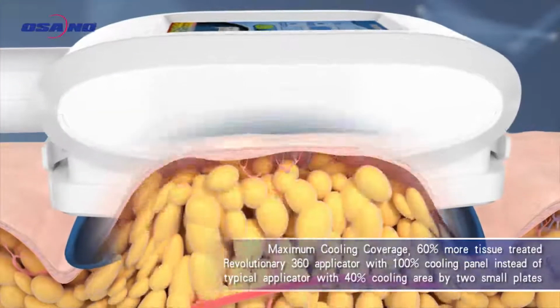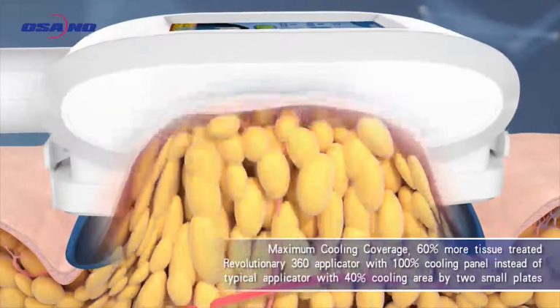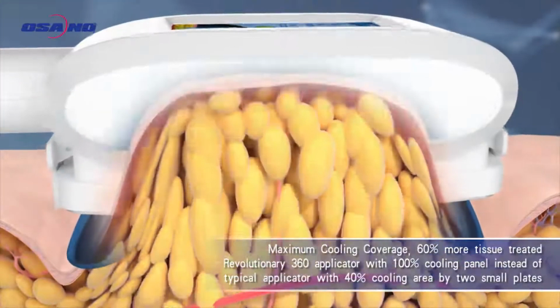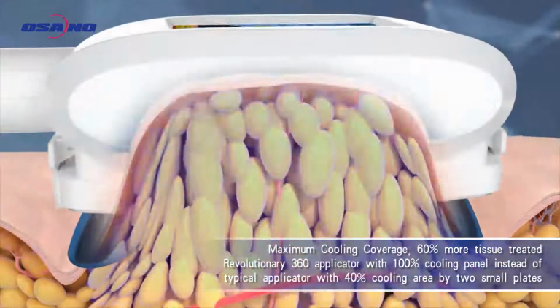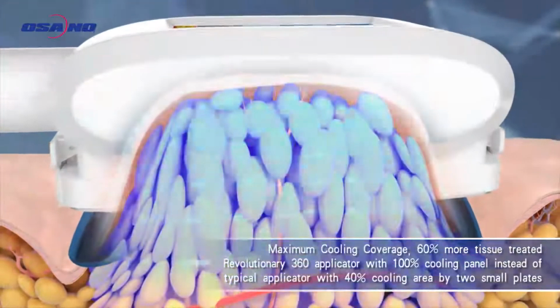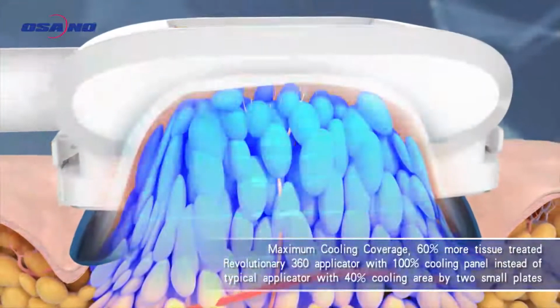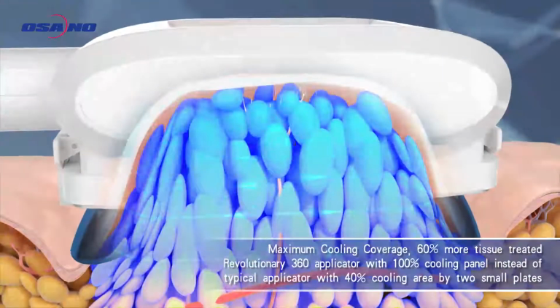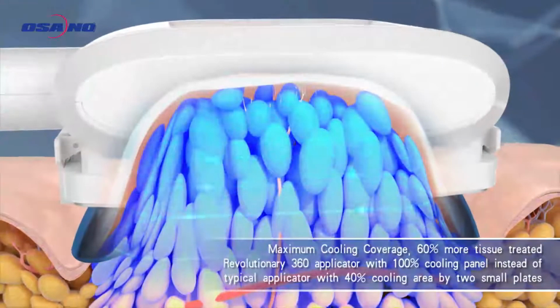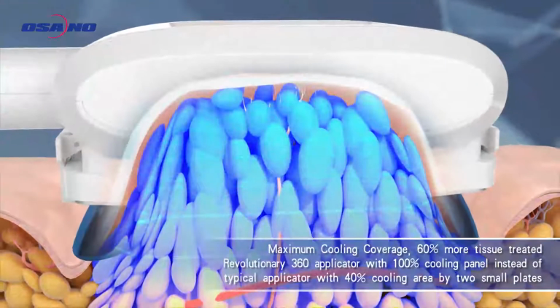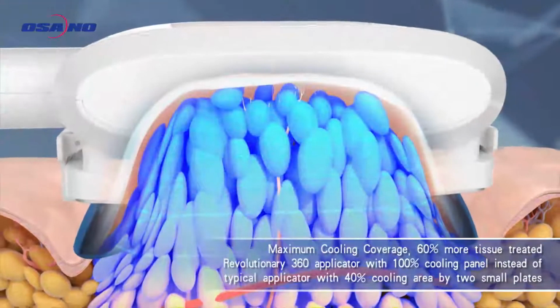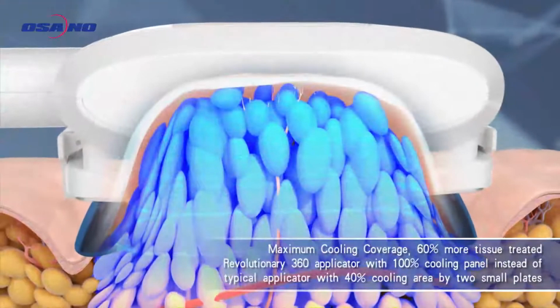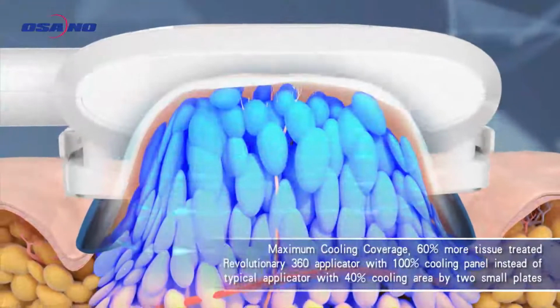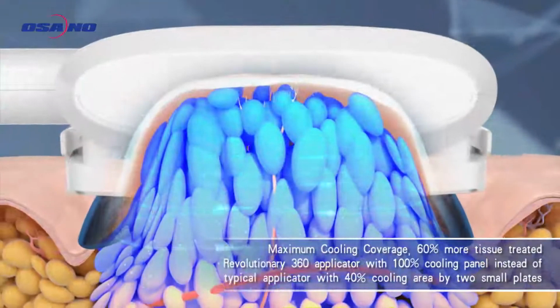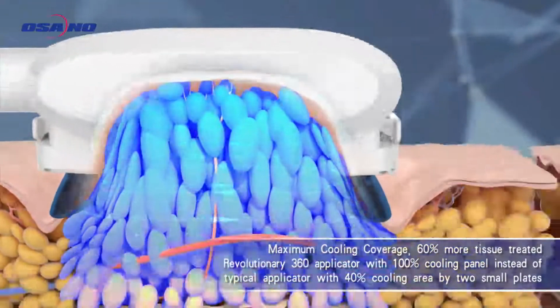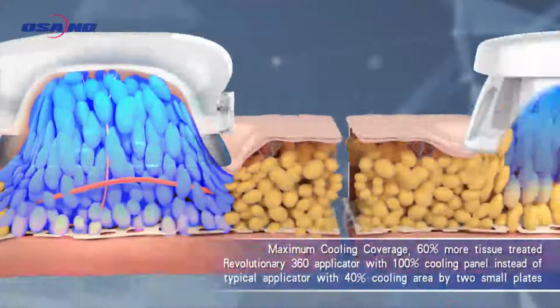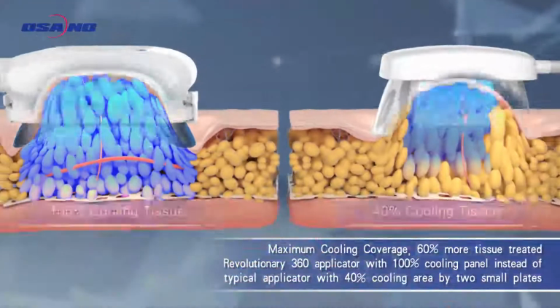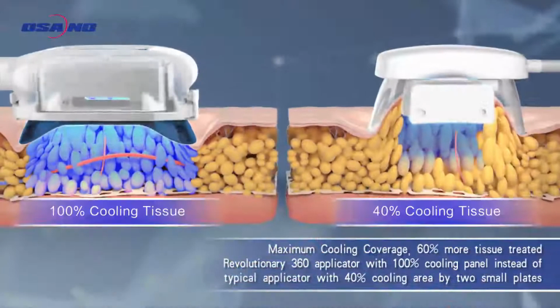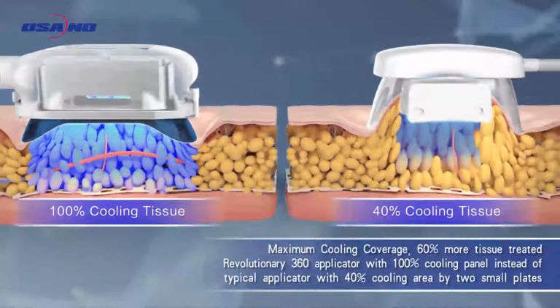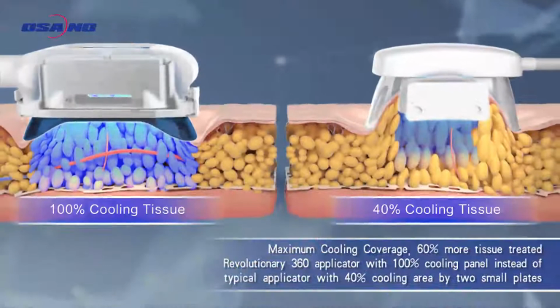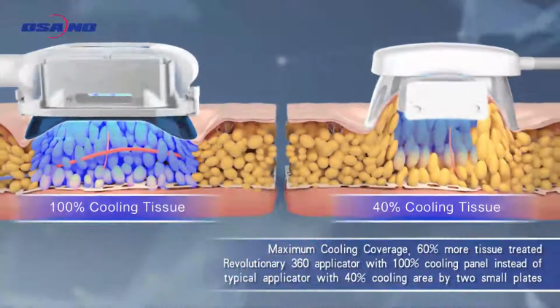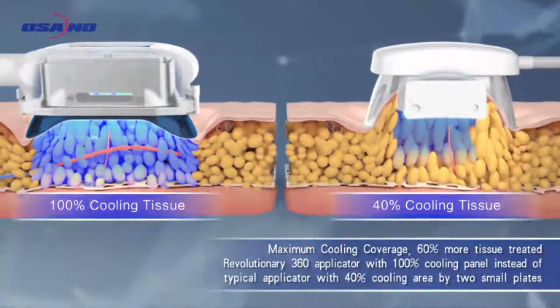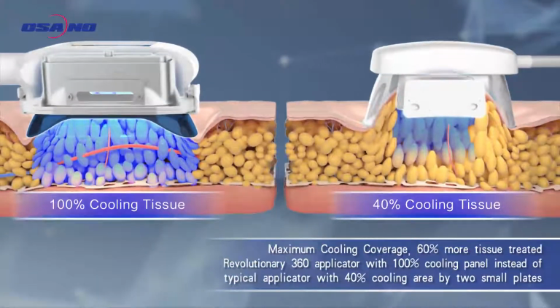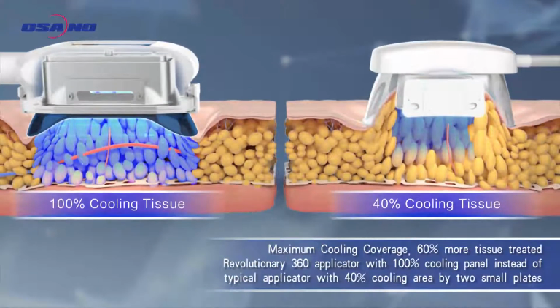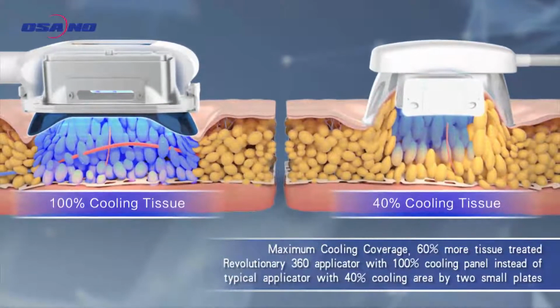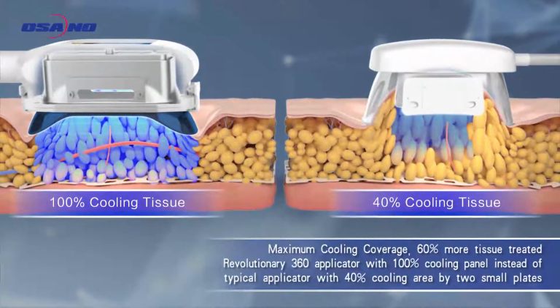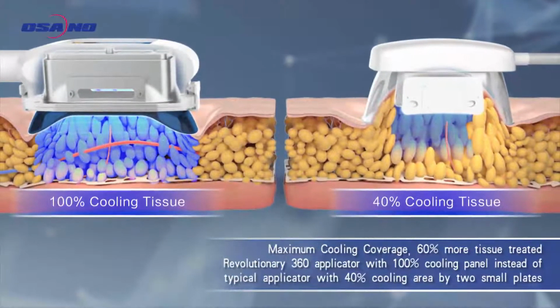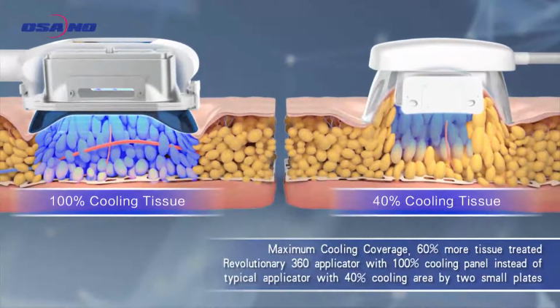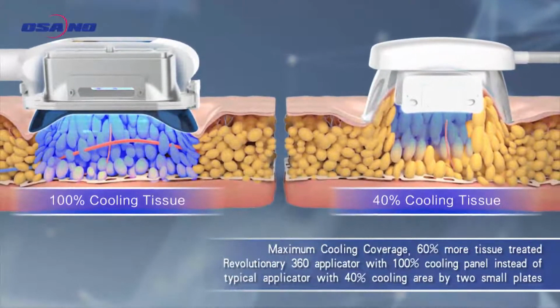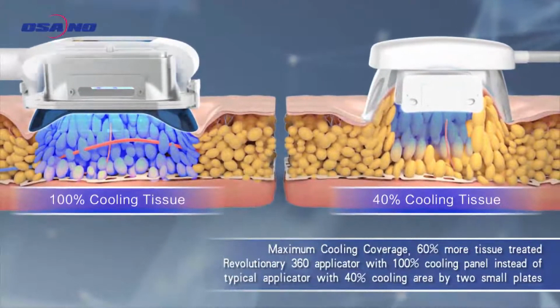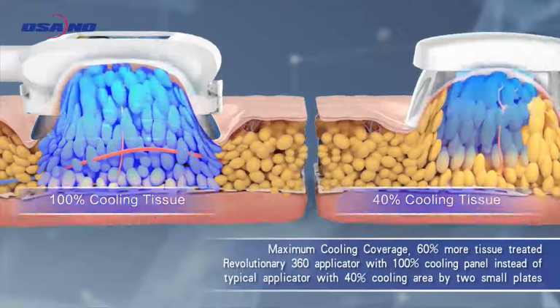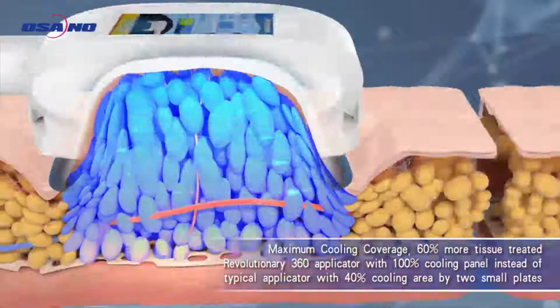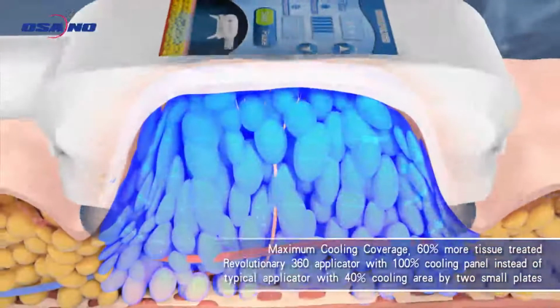Maximum cooling coverage targets treated tissue equally. About 60% more tissue will be treated.